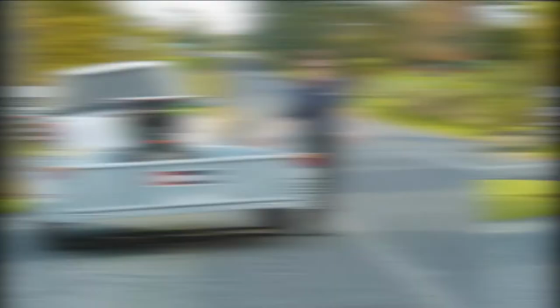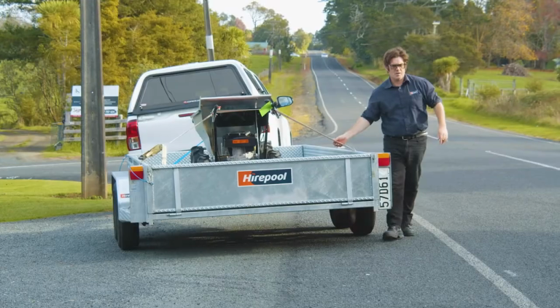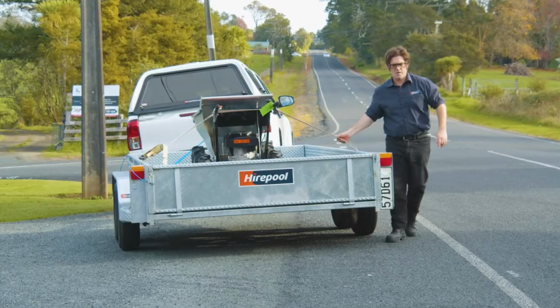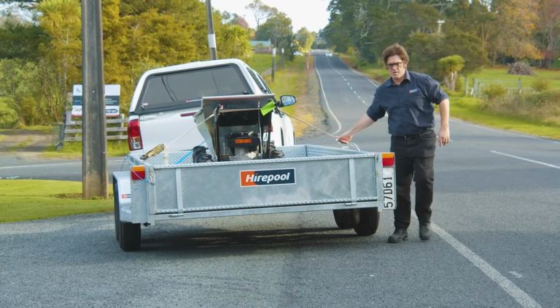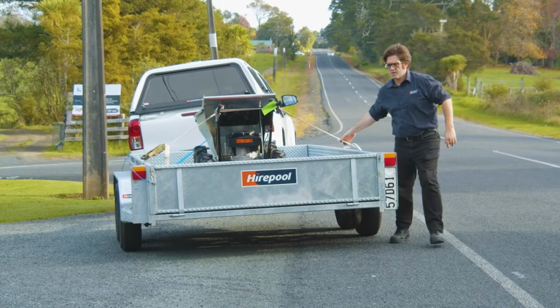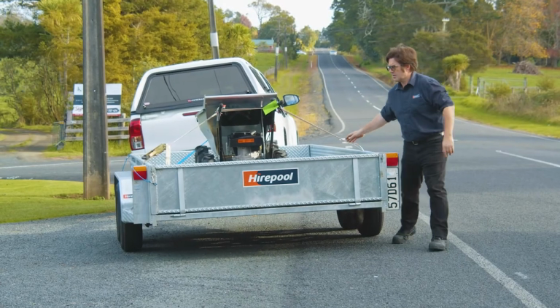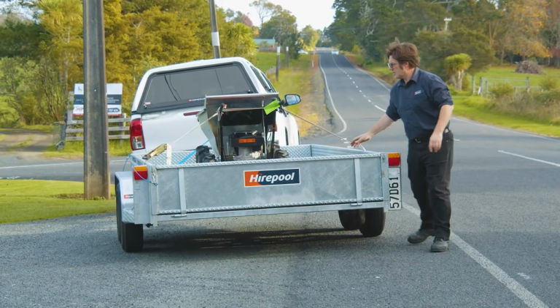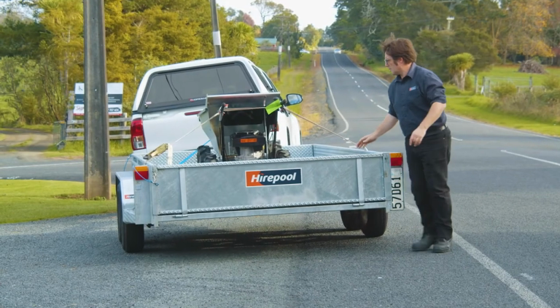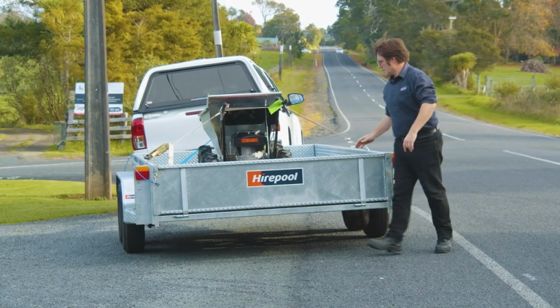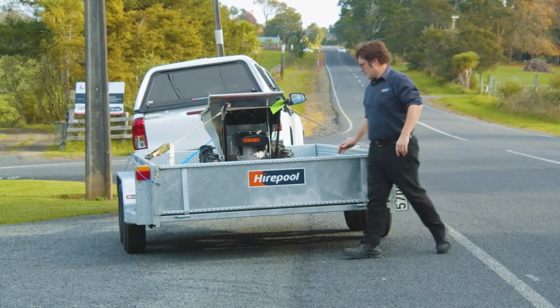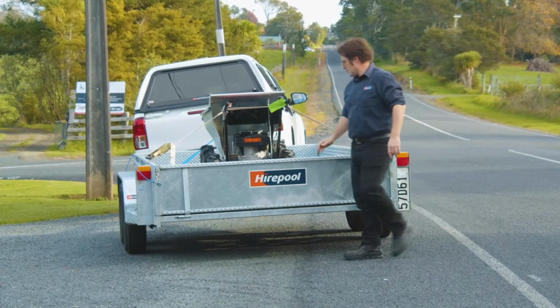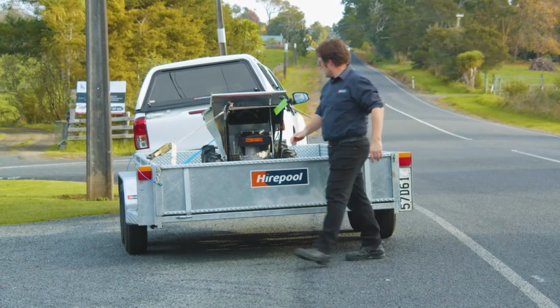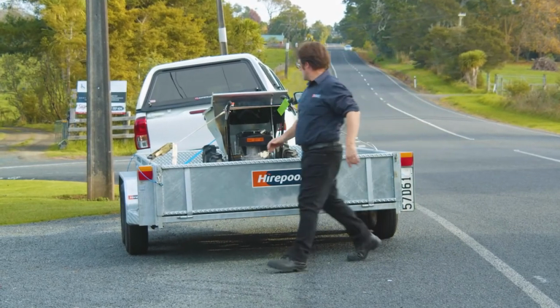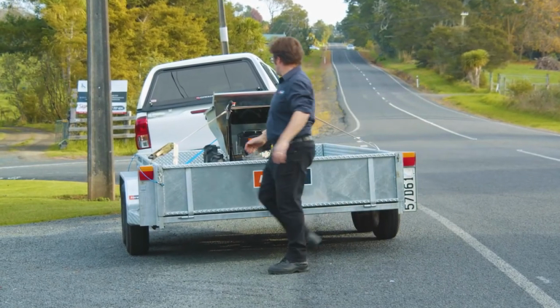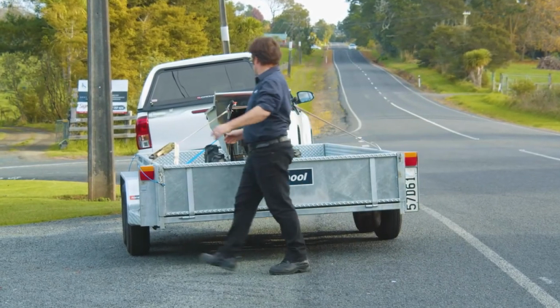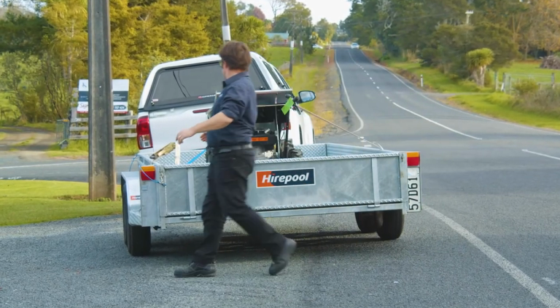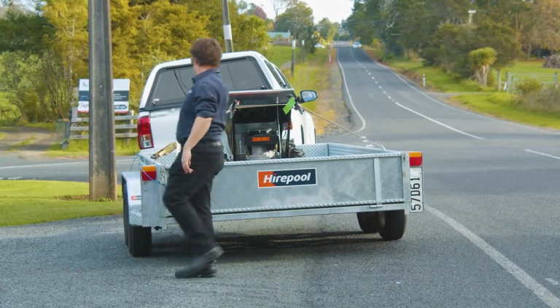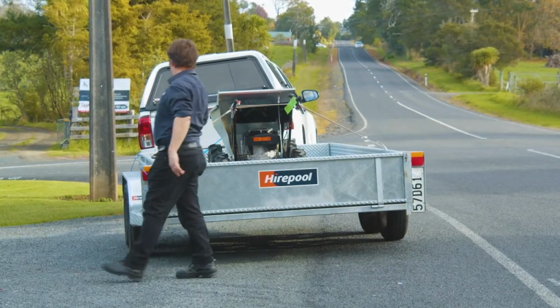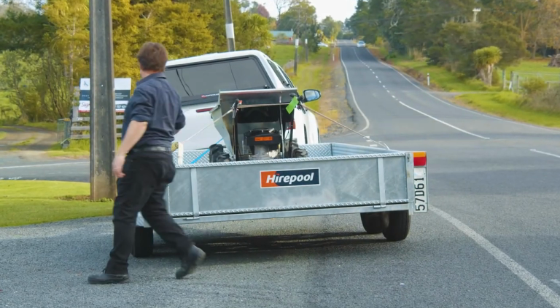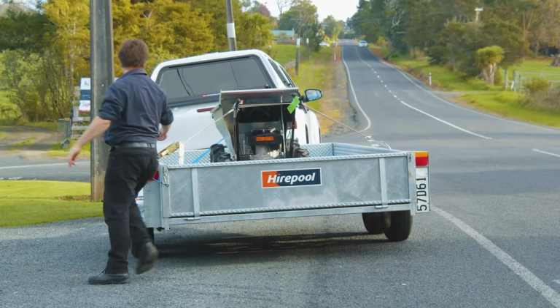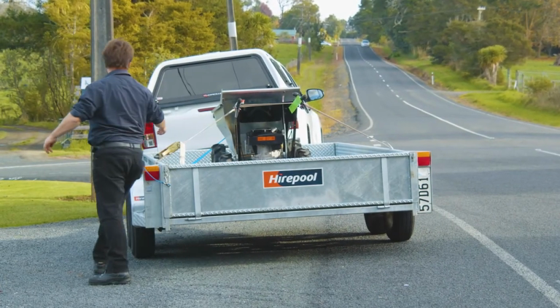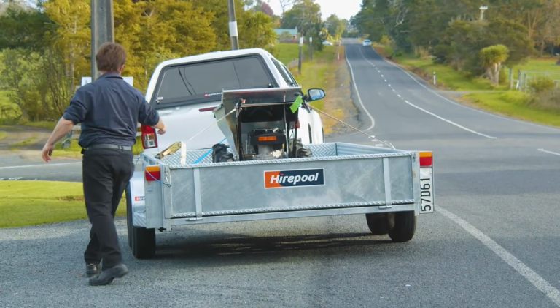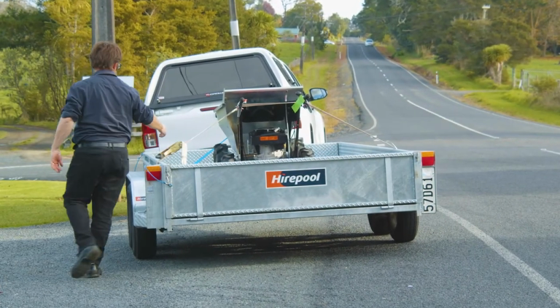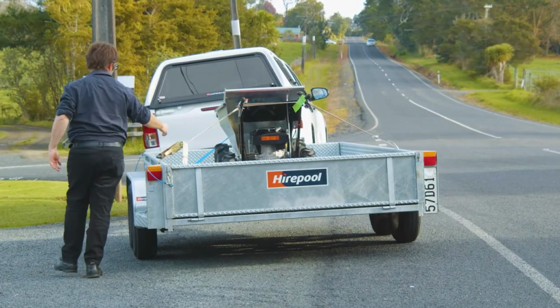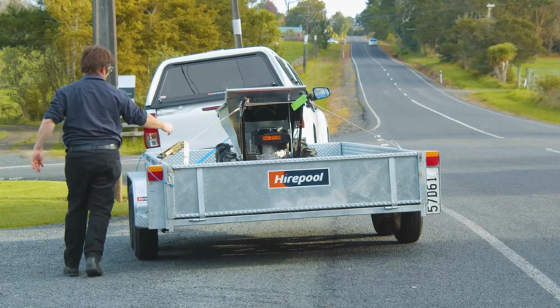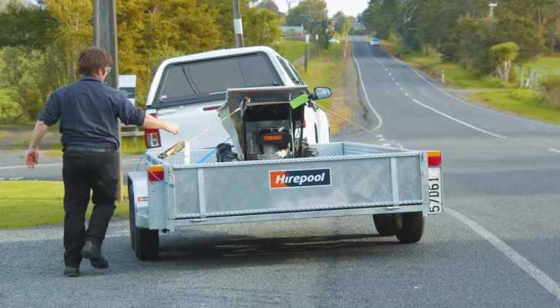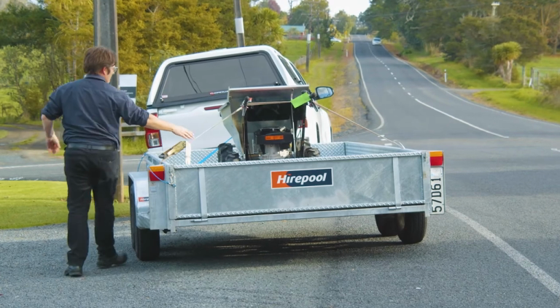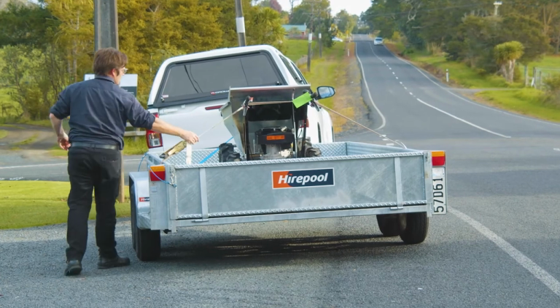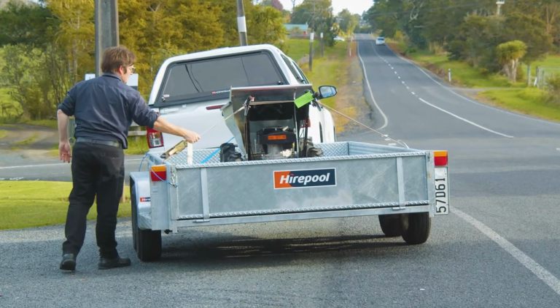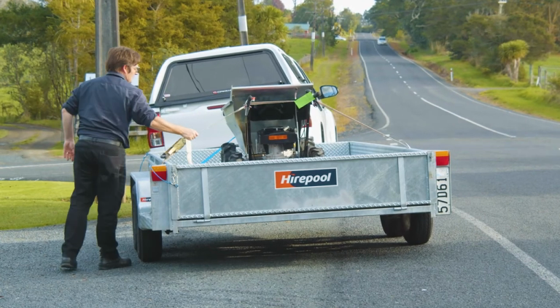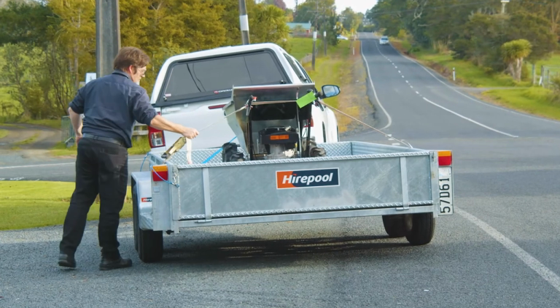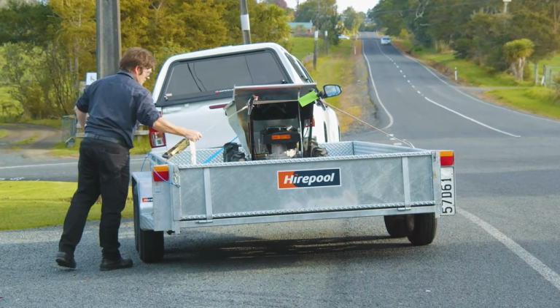While on the road, it's important to check your load is secured, so make sure you stop frequently to check your load.